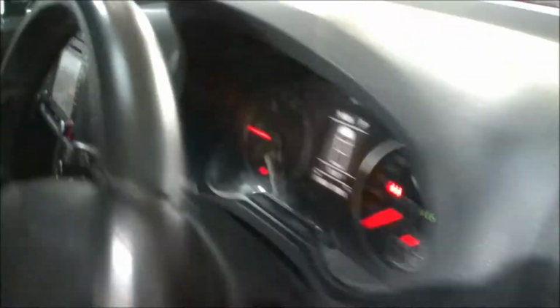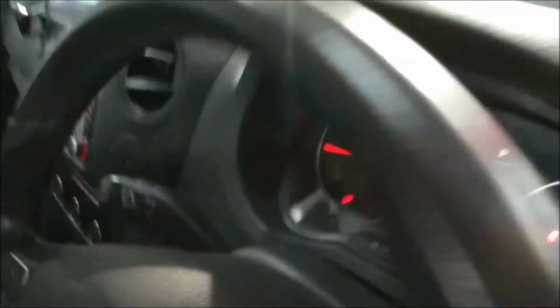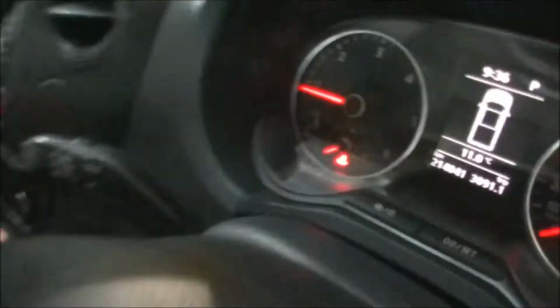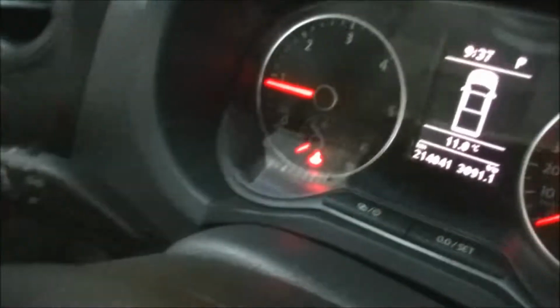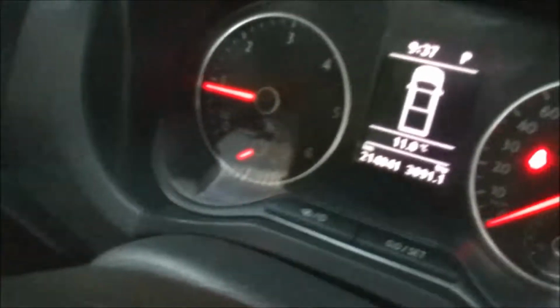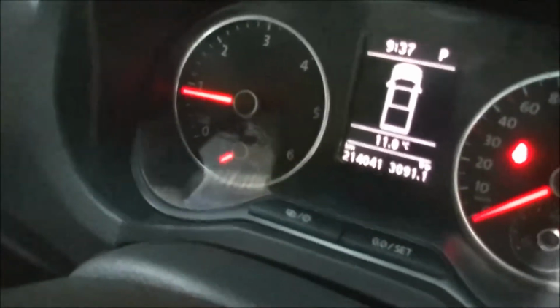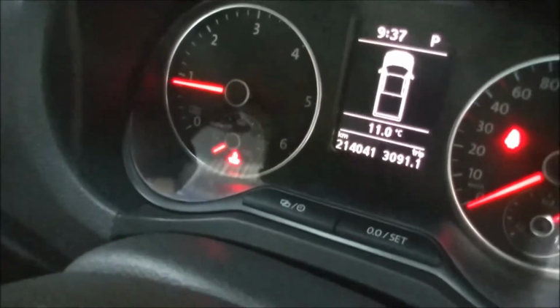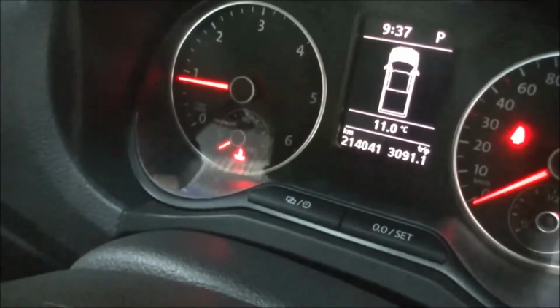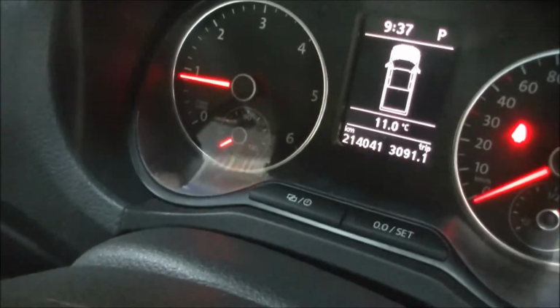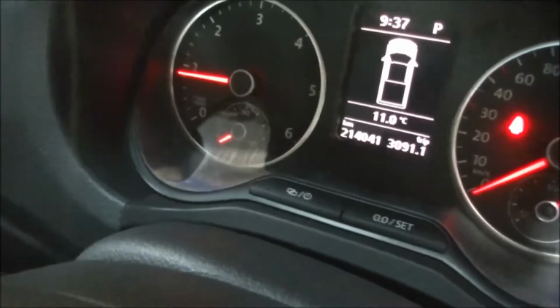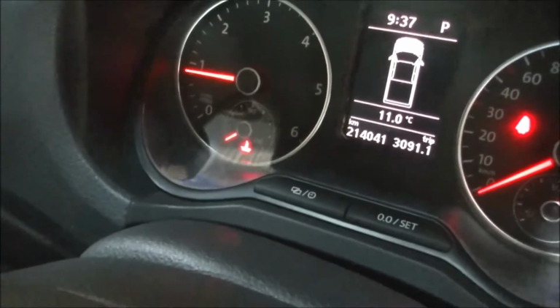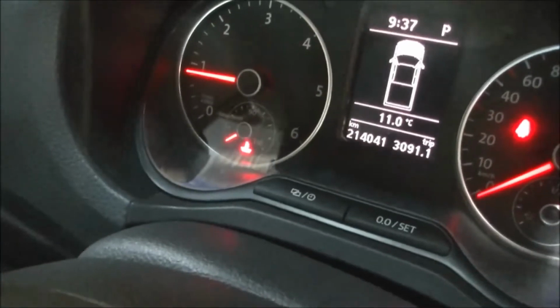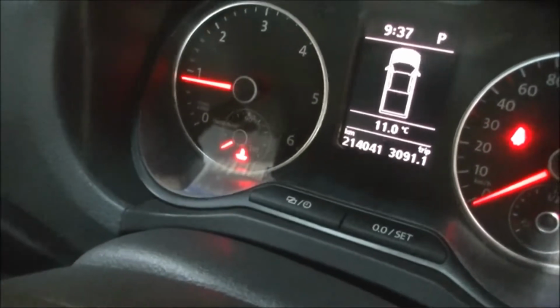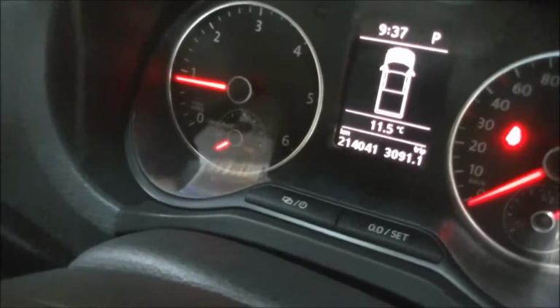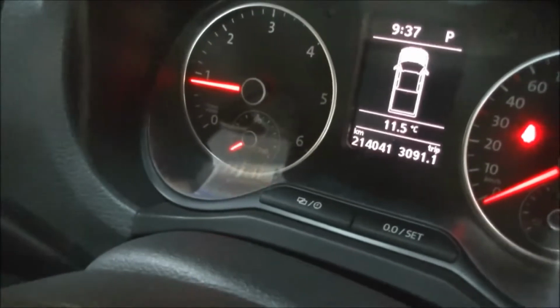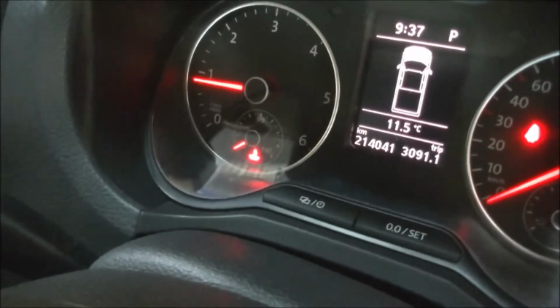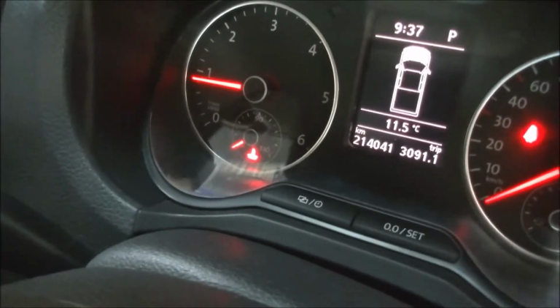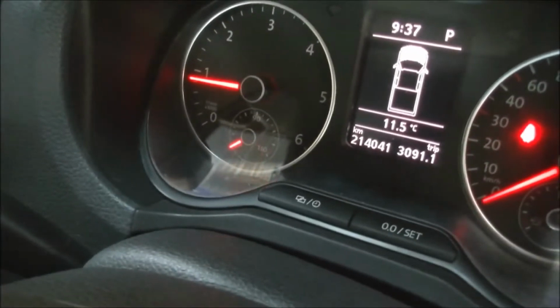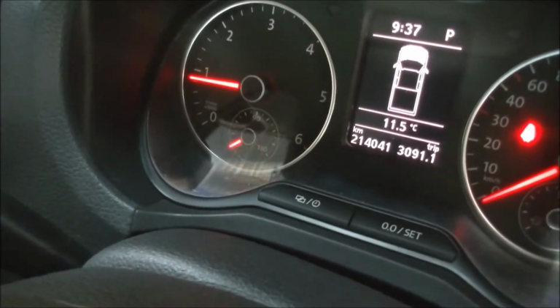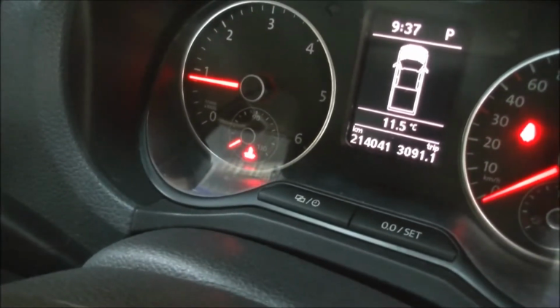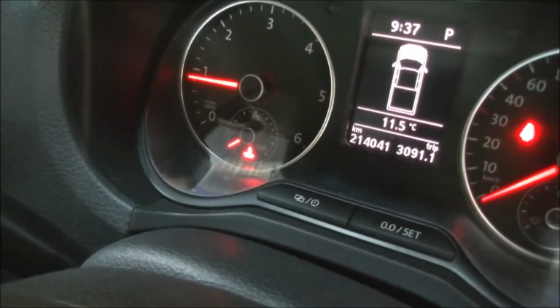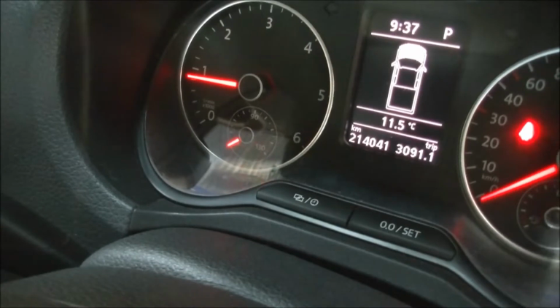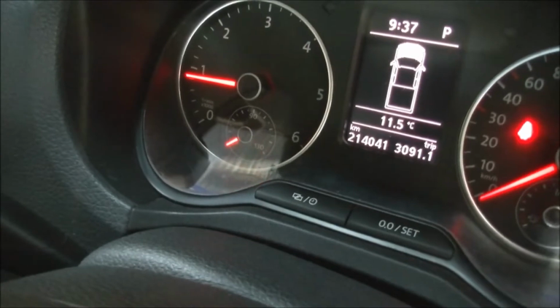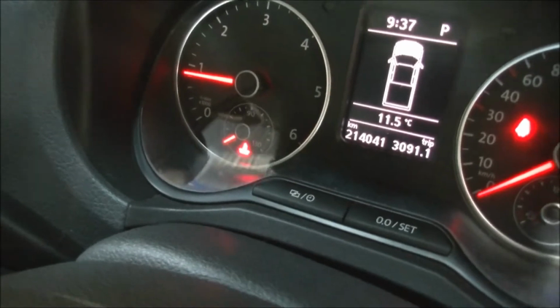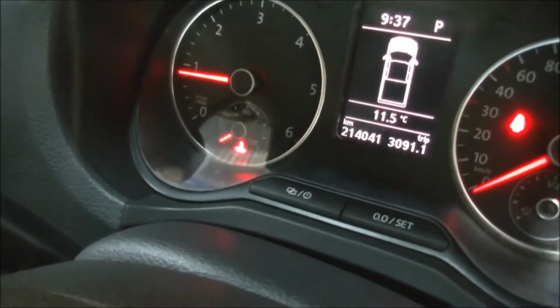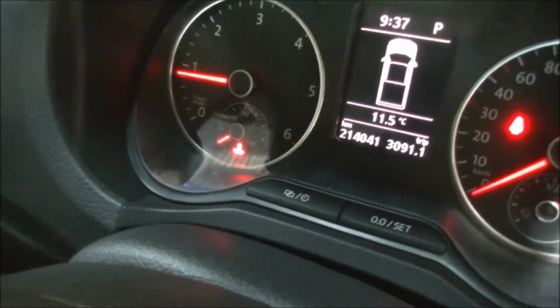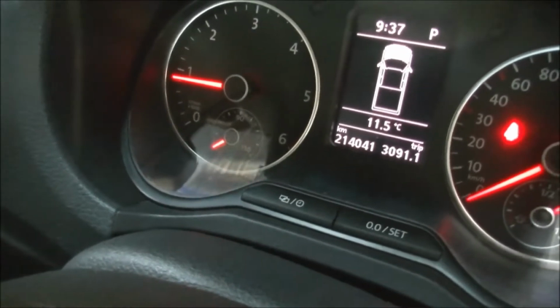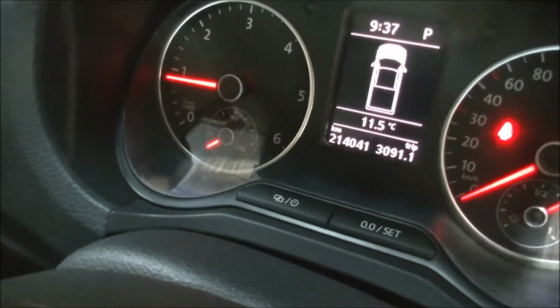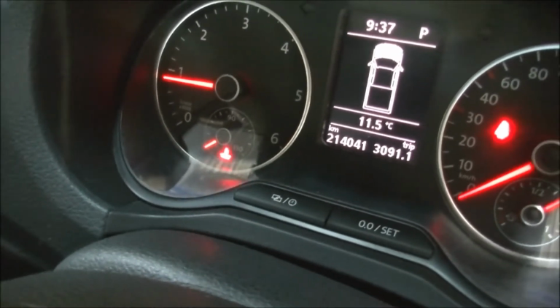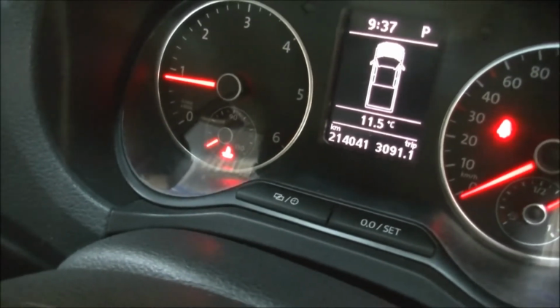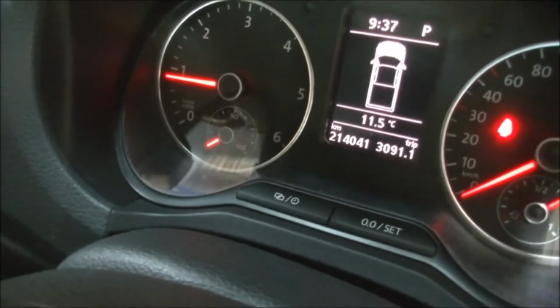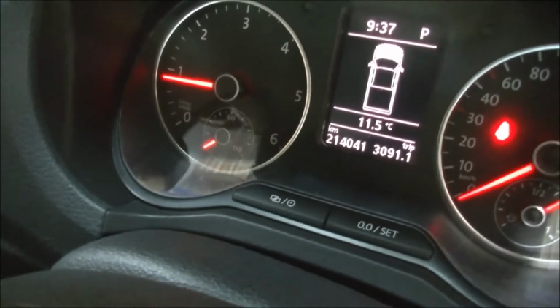I don't know why it's got a temperature switch — there's a temperature light flashing there. We'll find out though.